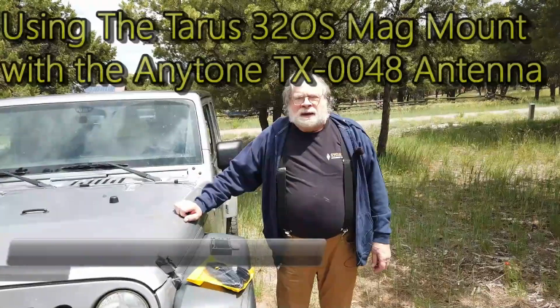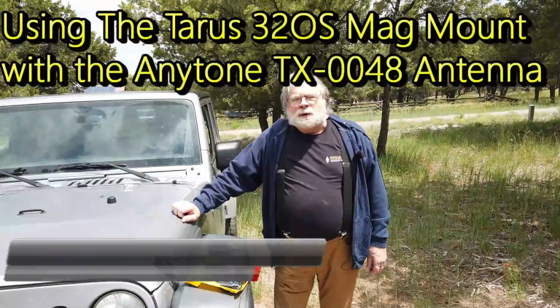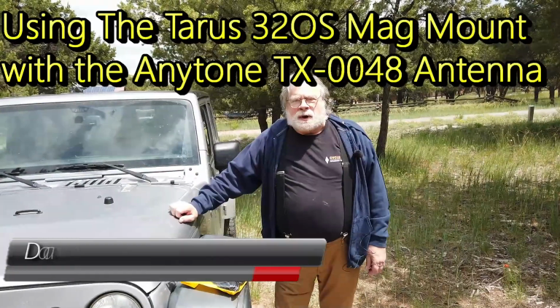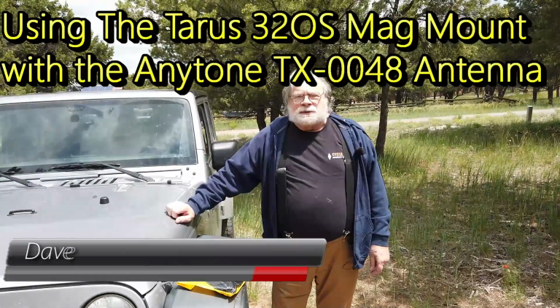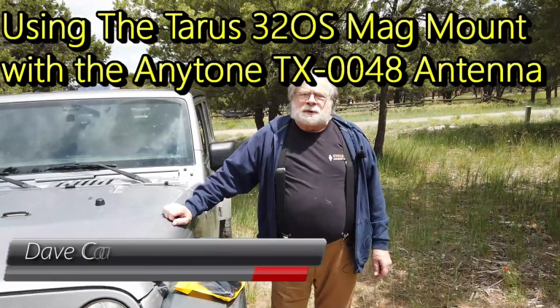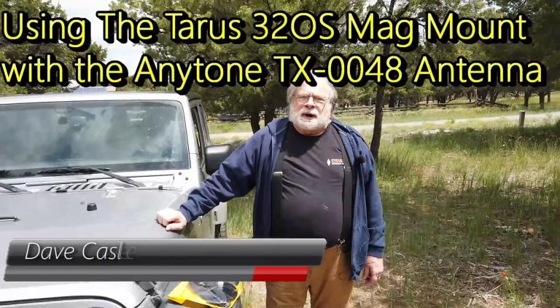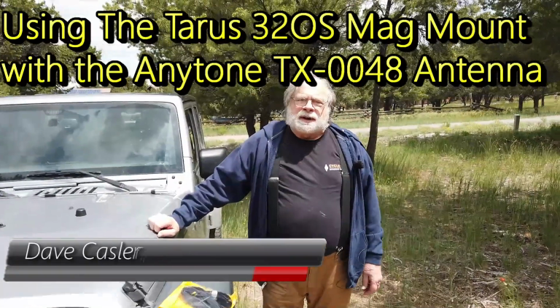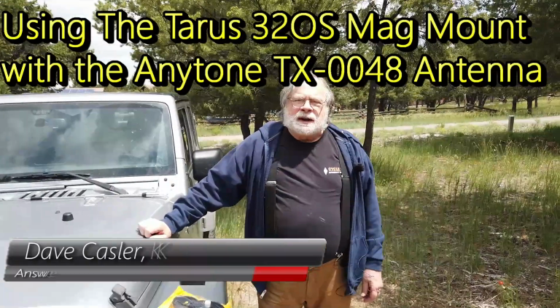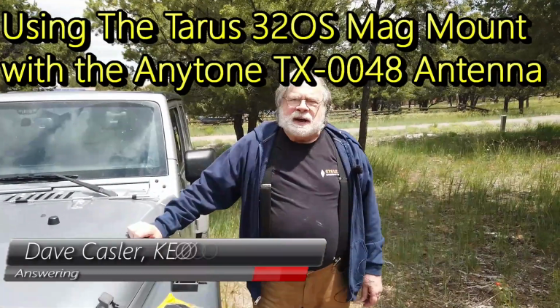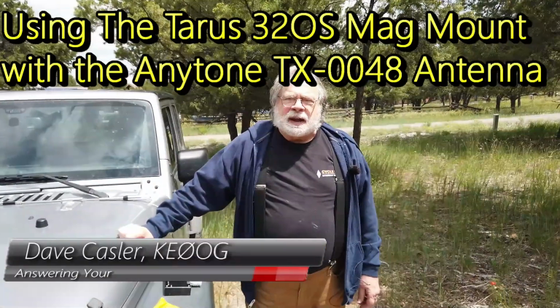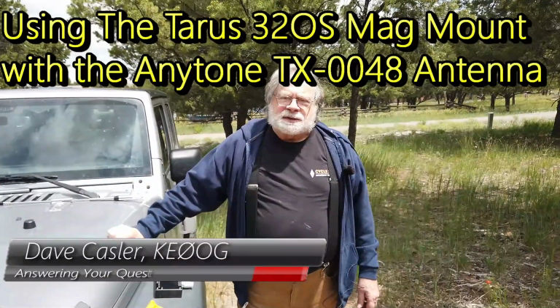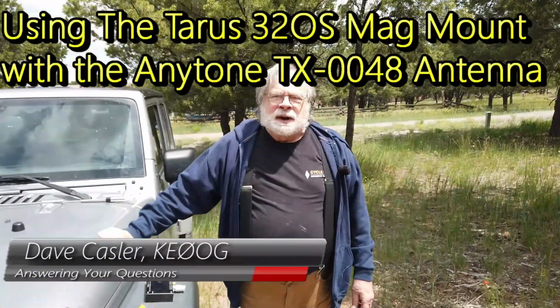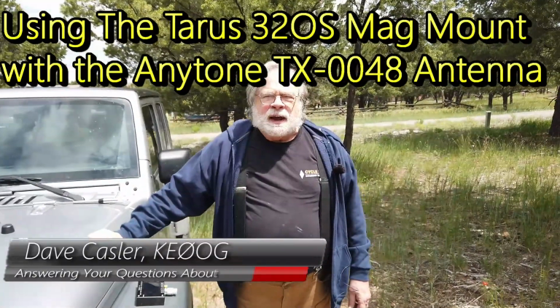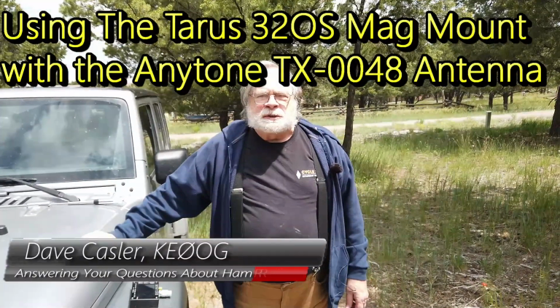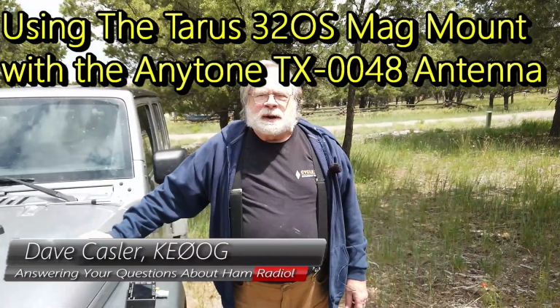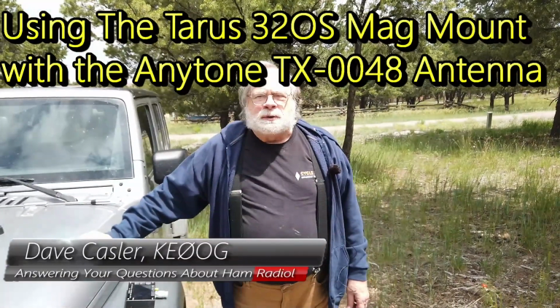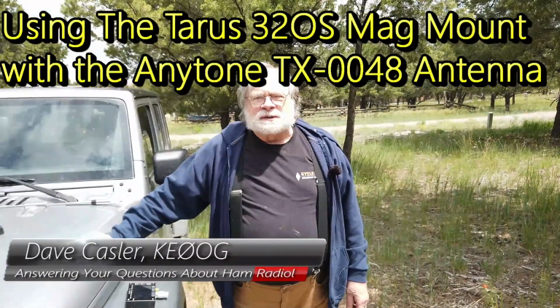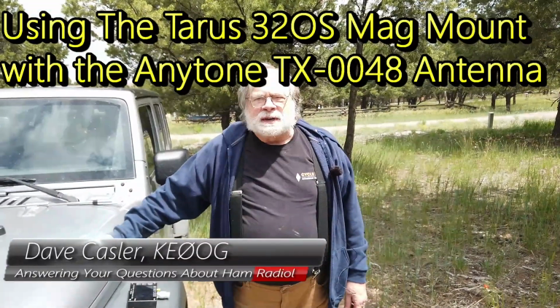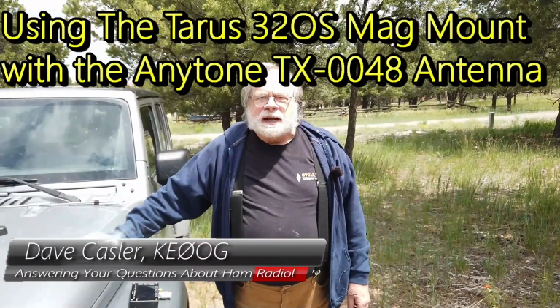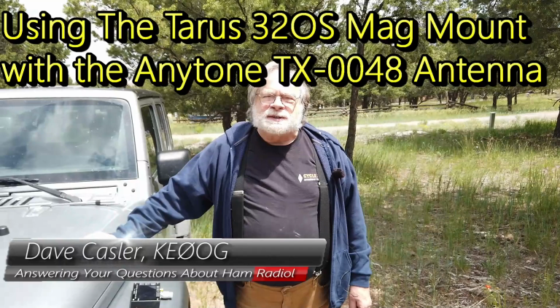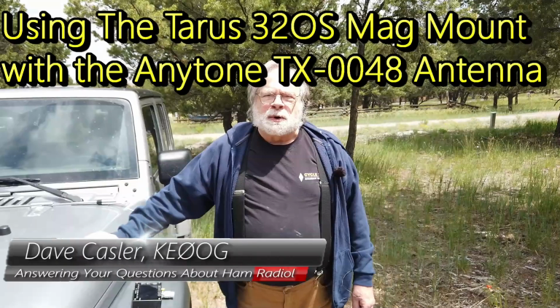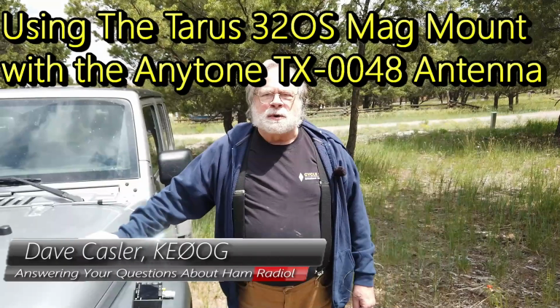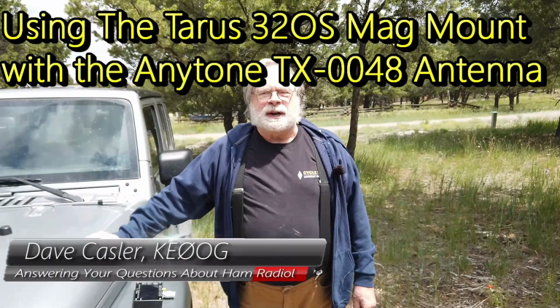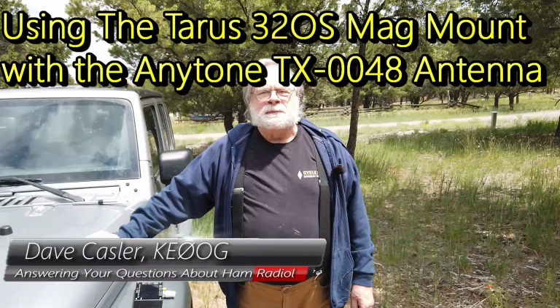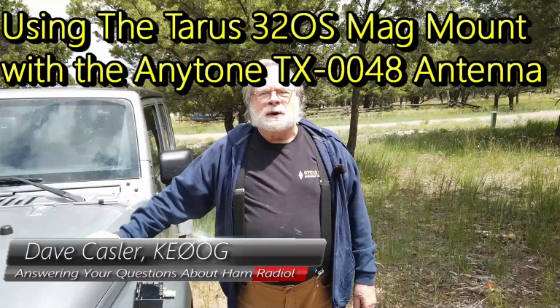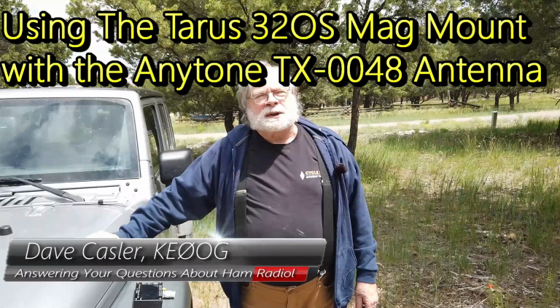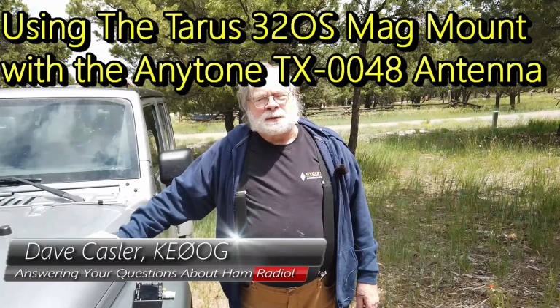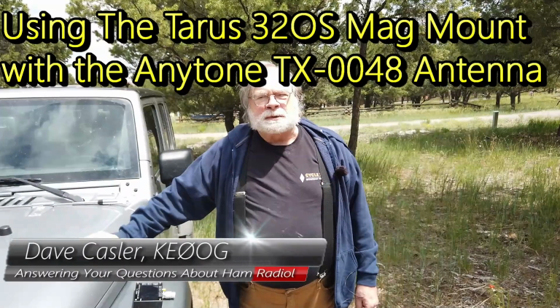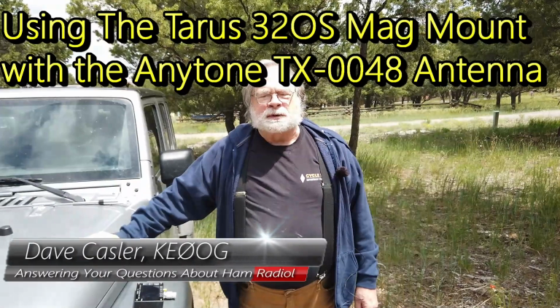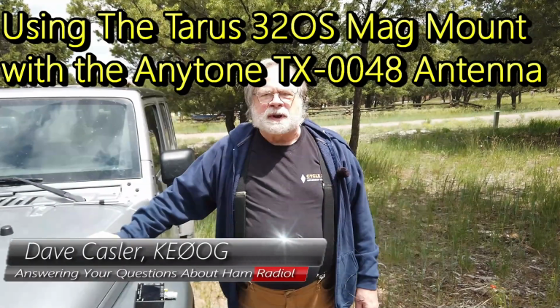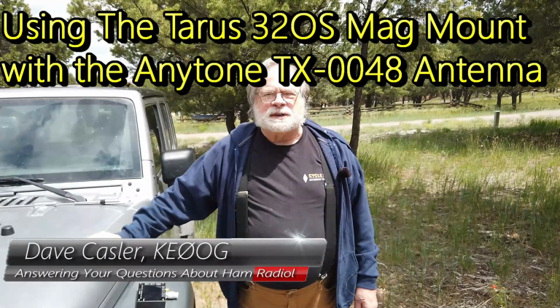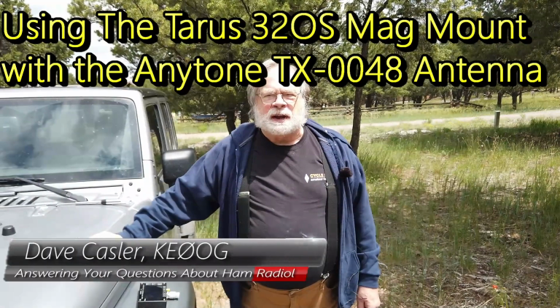Hello, Uggies Worldwide. I'm Dave Kassler, Amateur Radio Callsign KE0OG, here with another episode of Ask Dave.